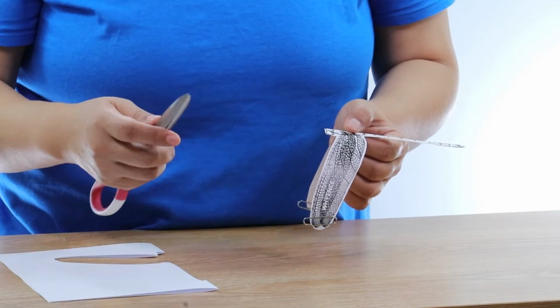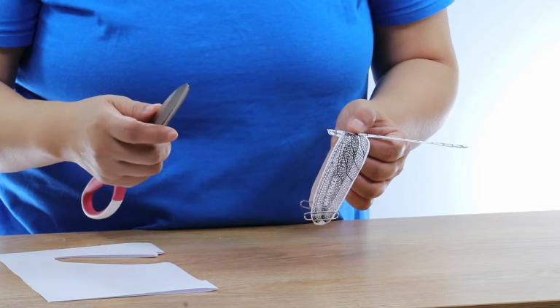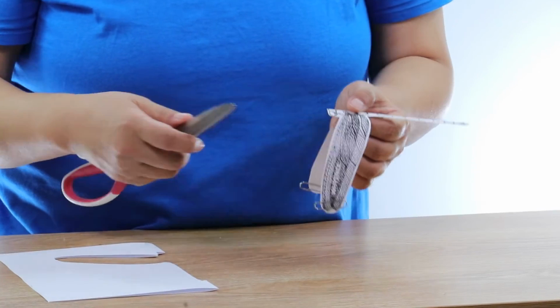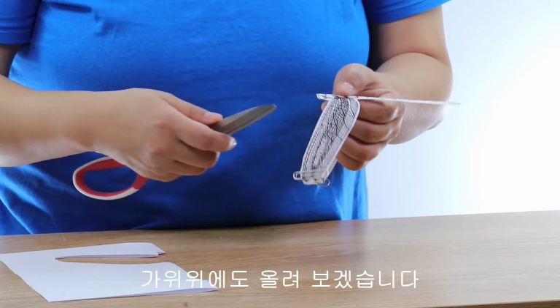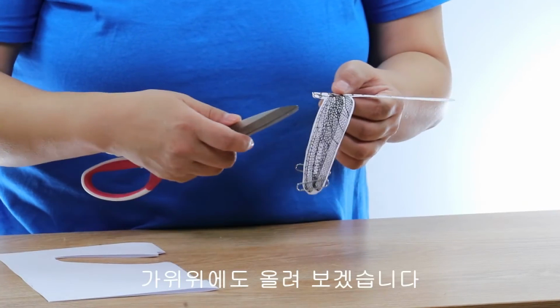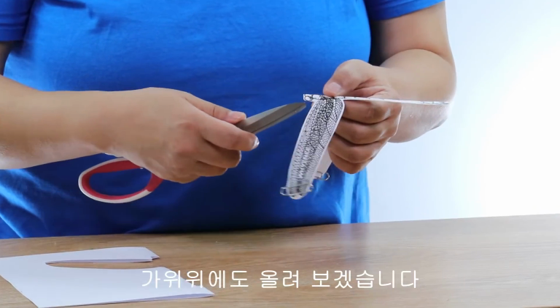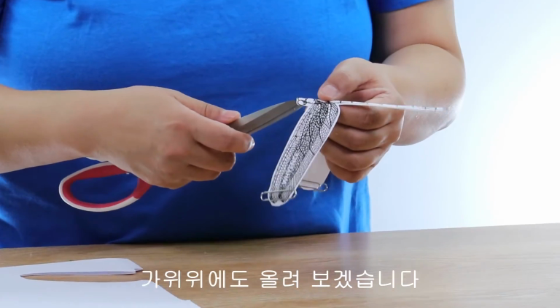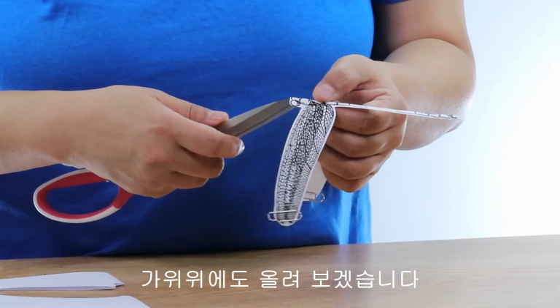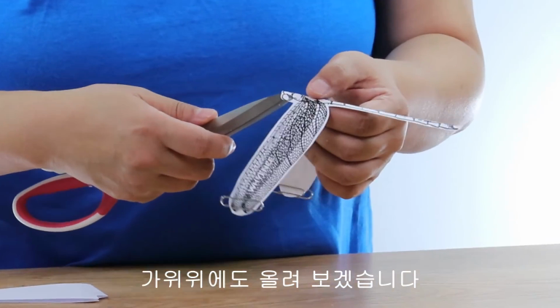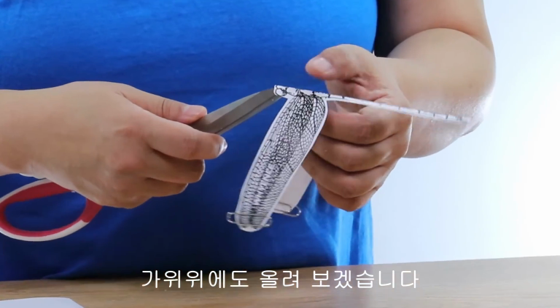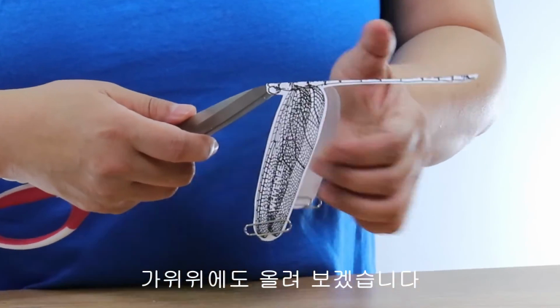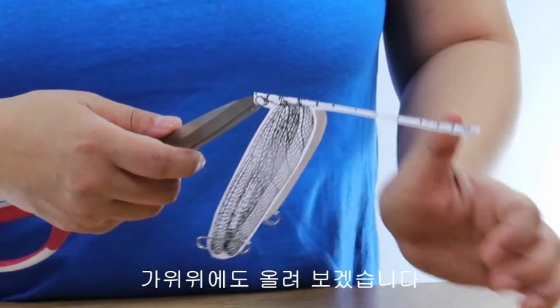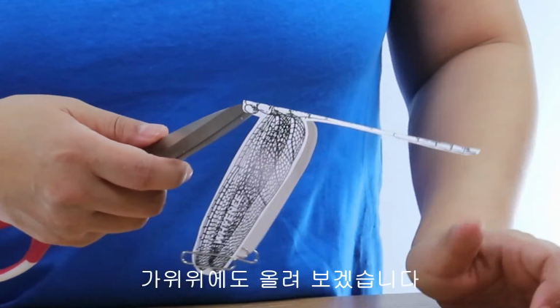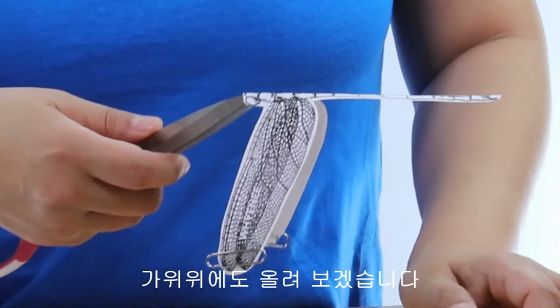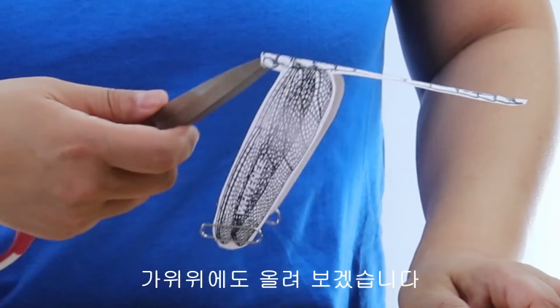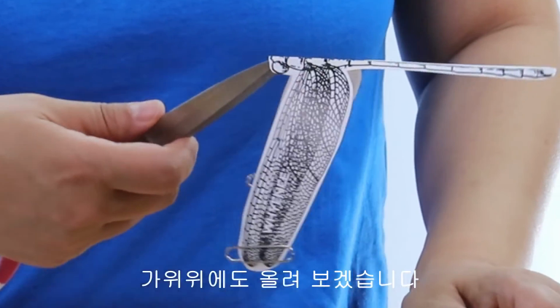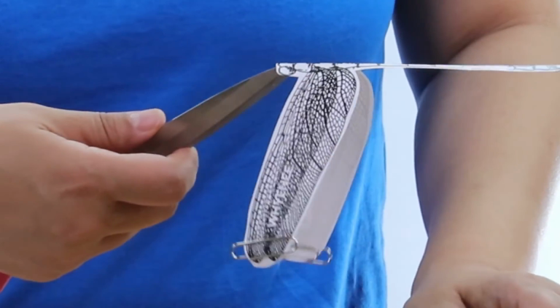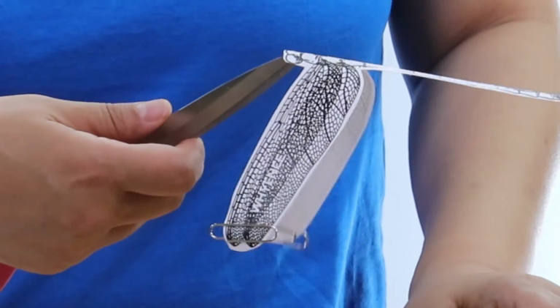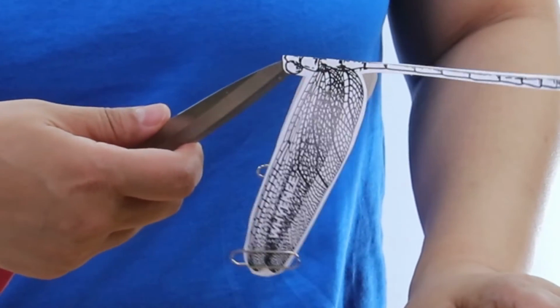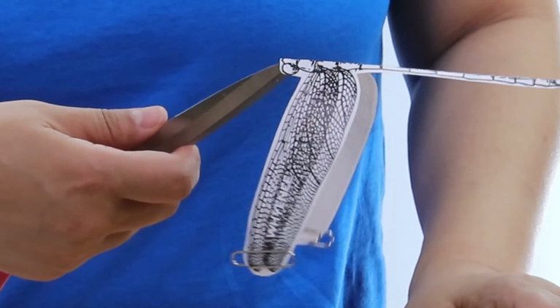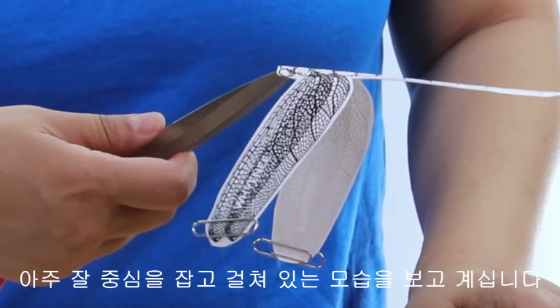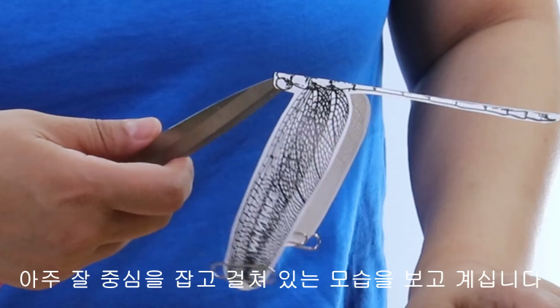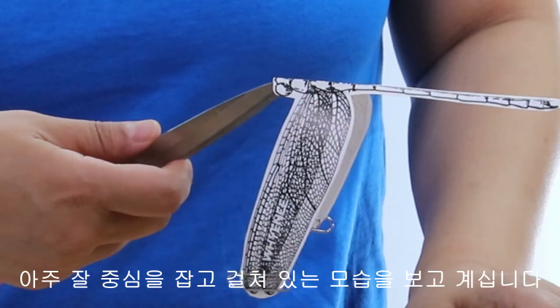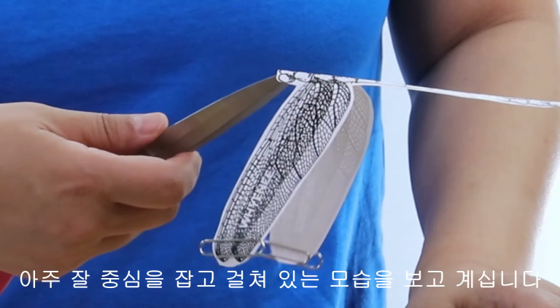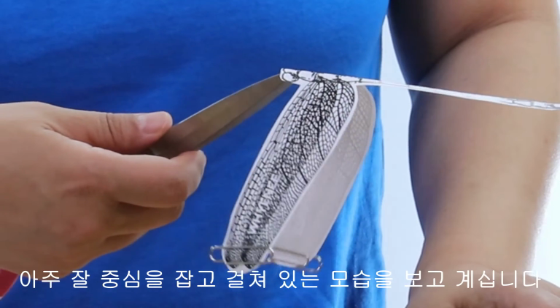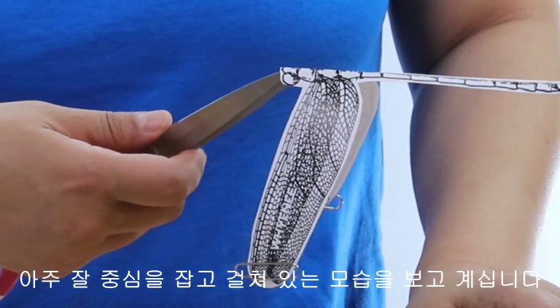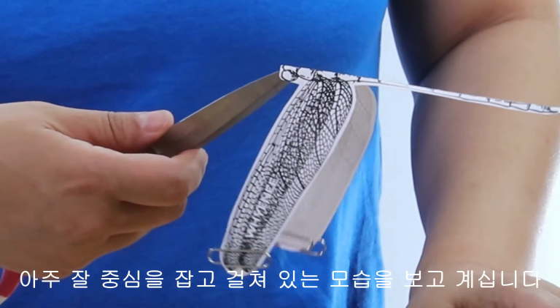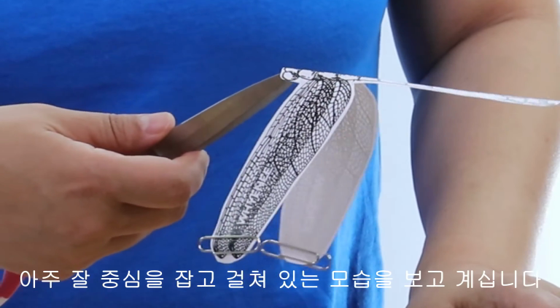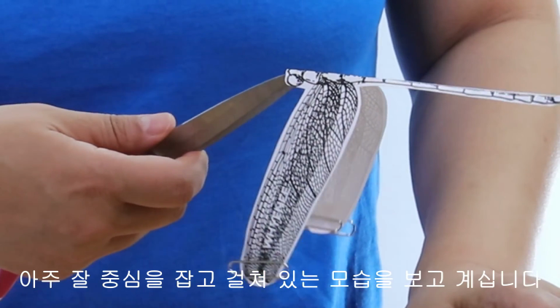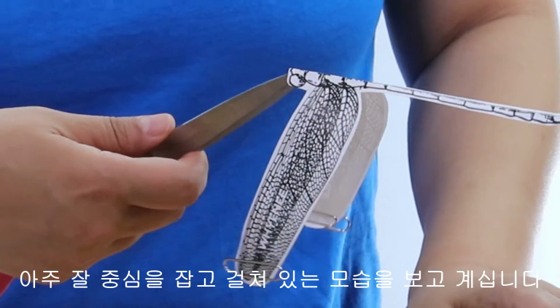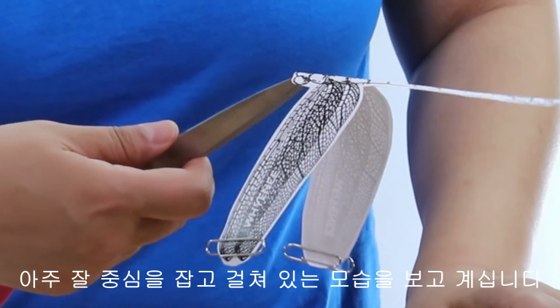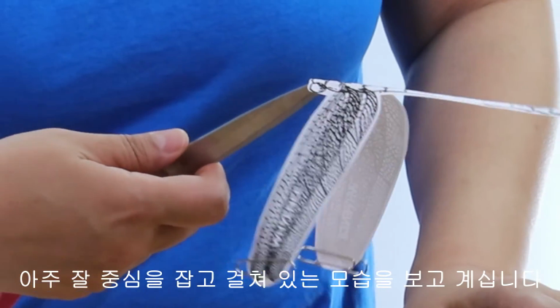I'll put it on the scissors too. You're looking at it holding its balance very well.